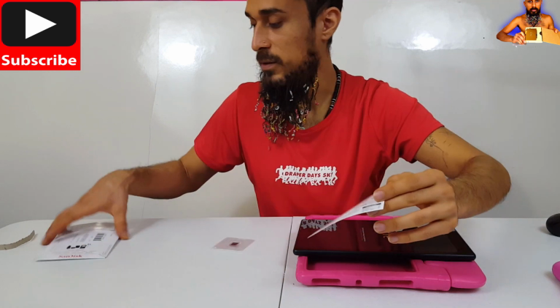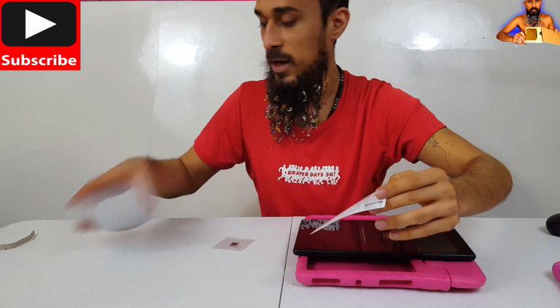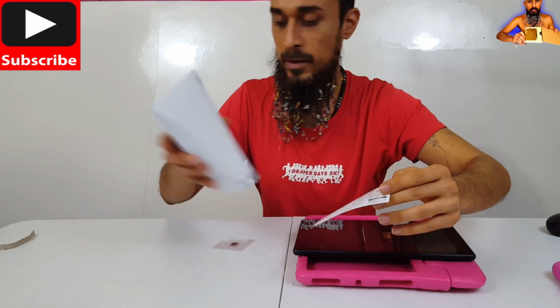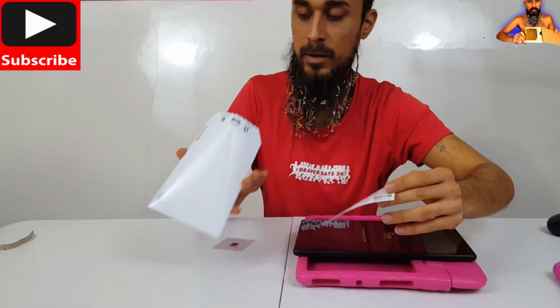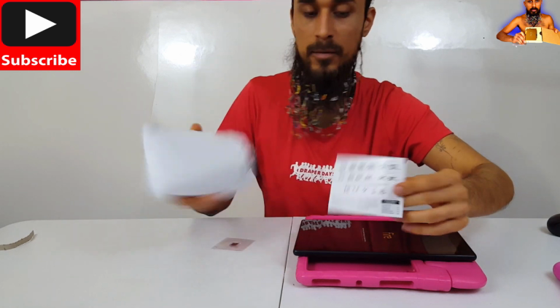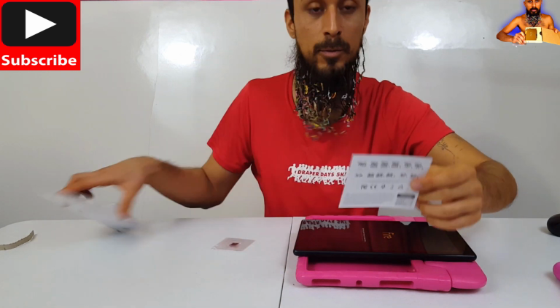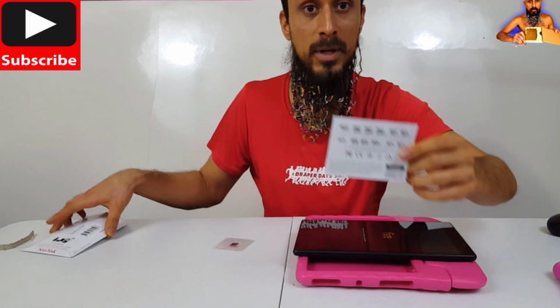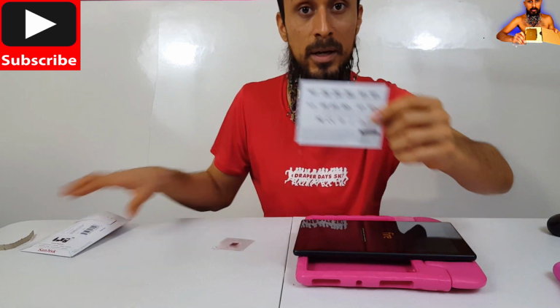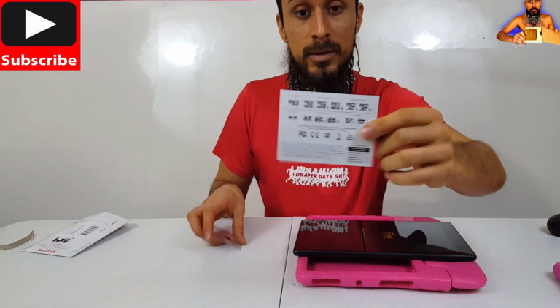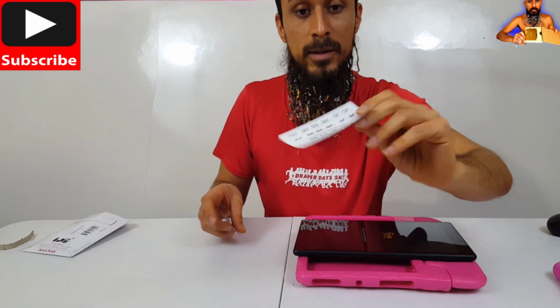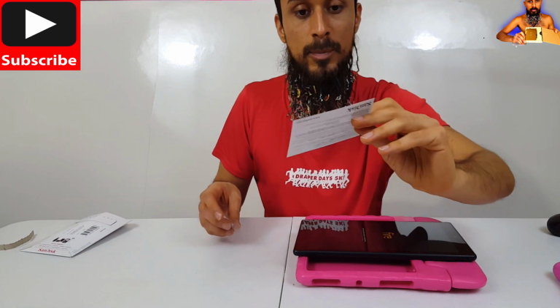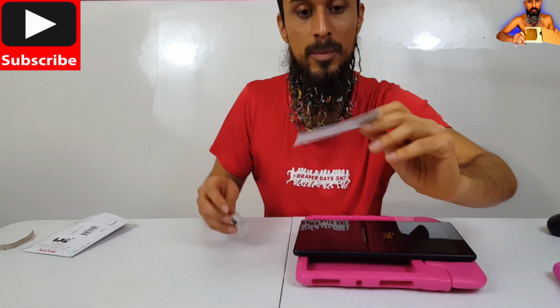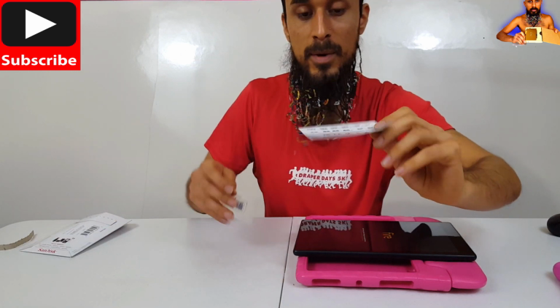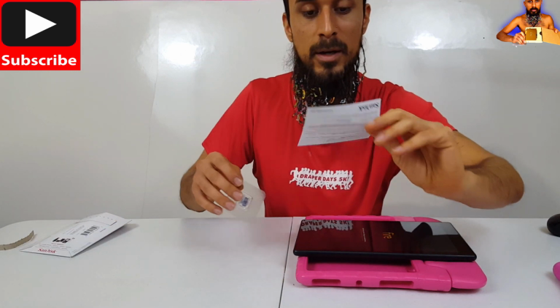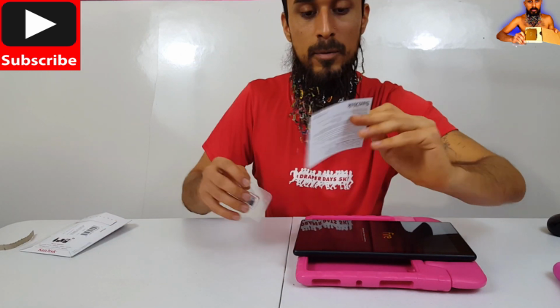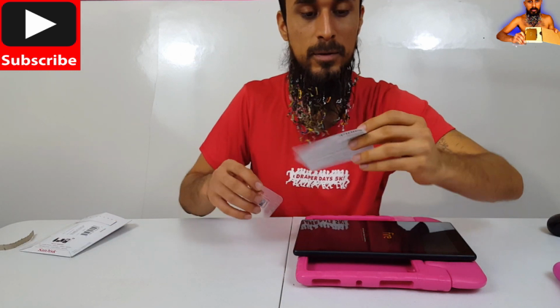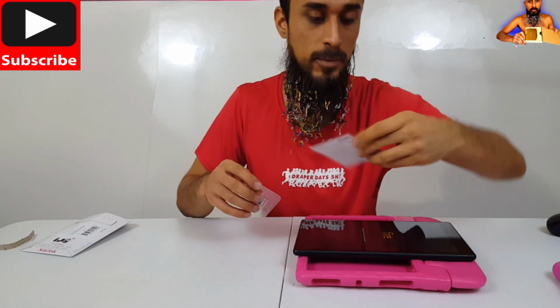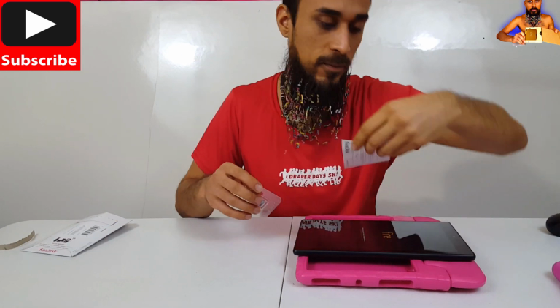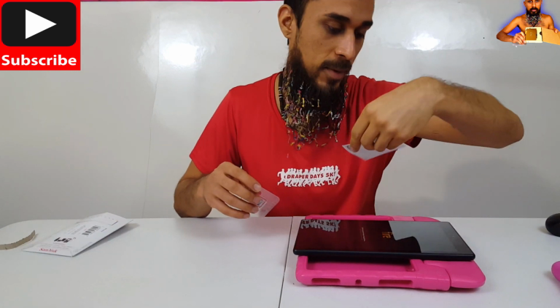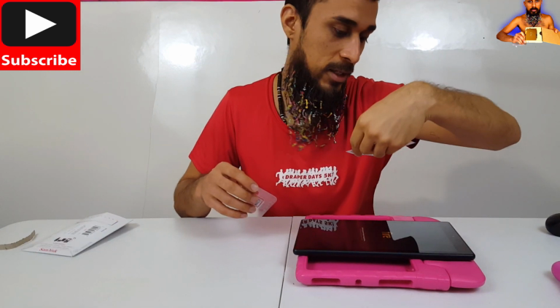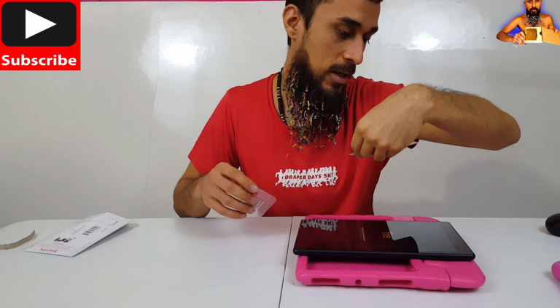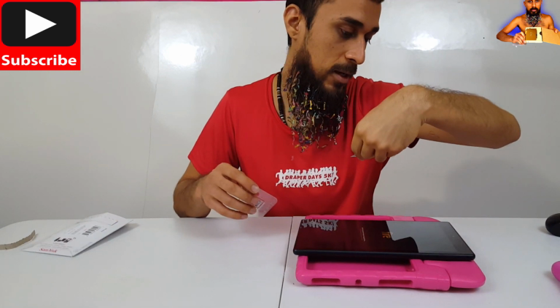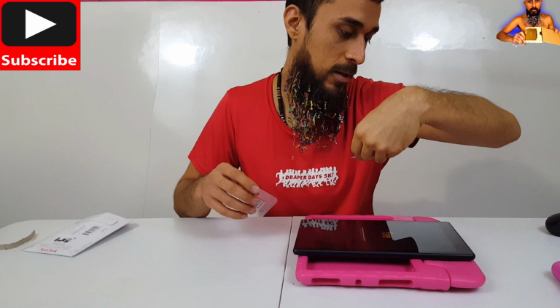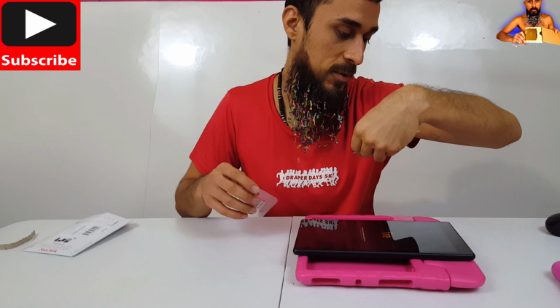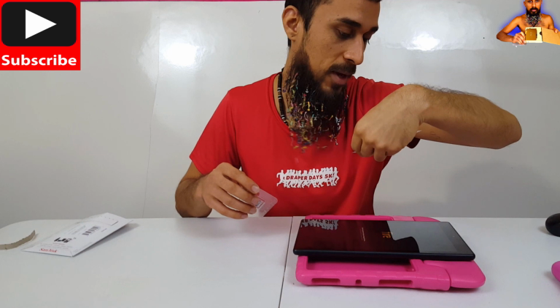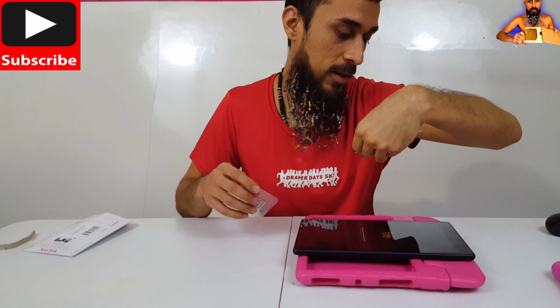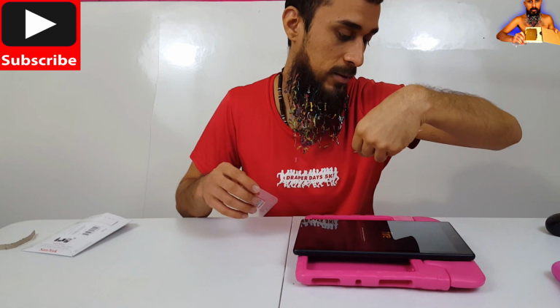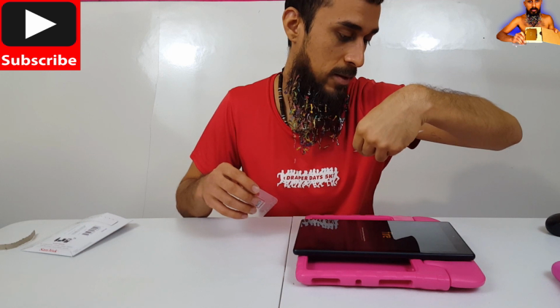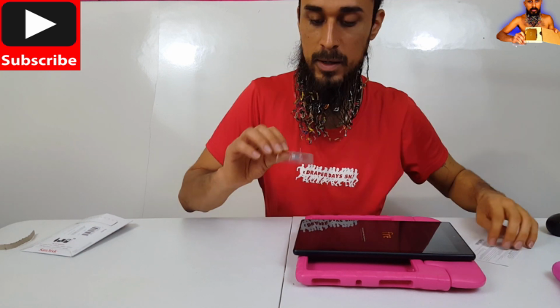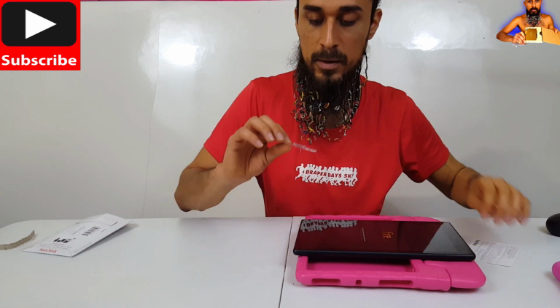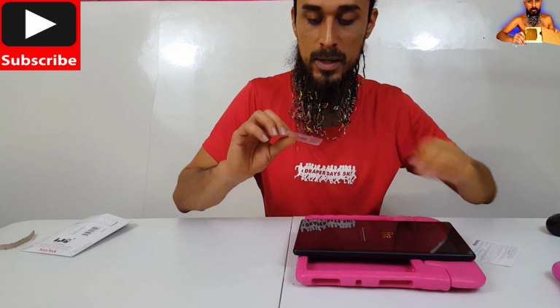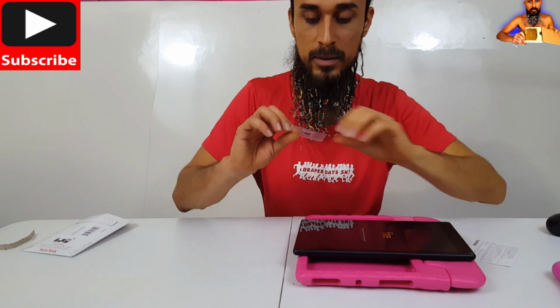Inside the envelope you get this little paper right here with some information on it — some specs. And here it is.